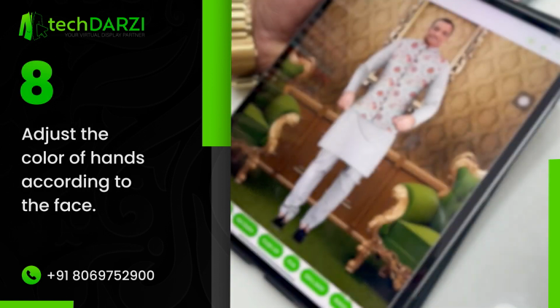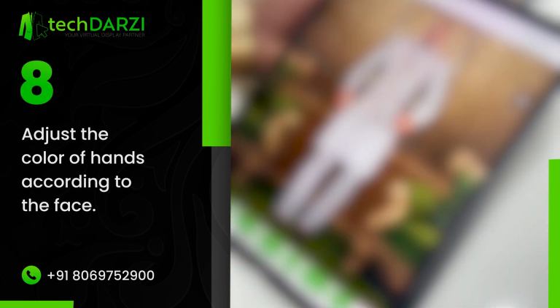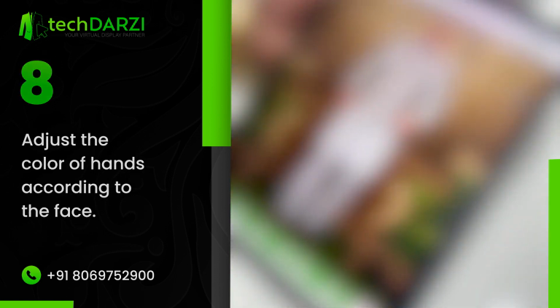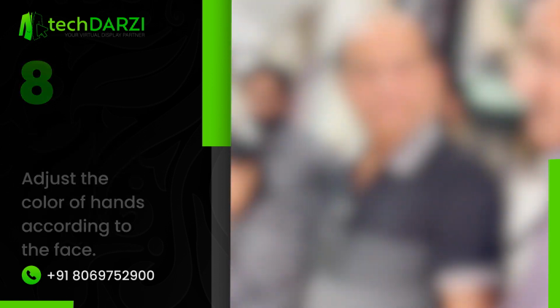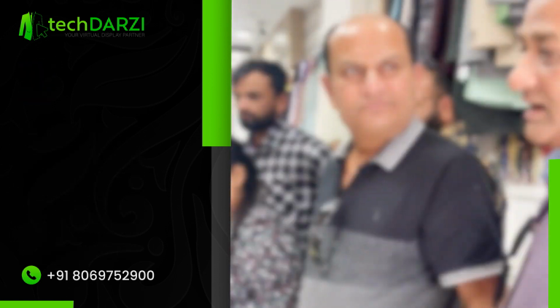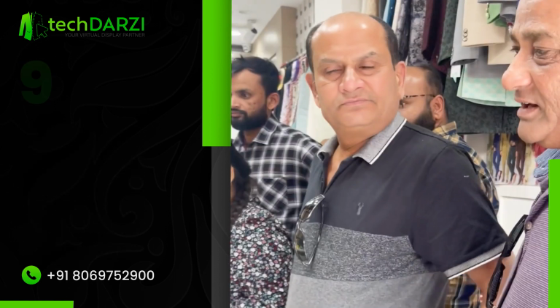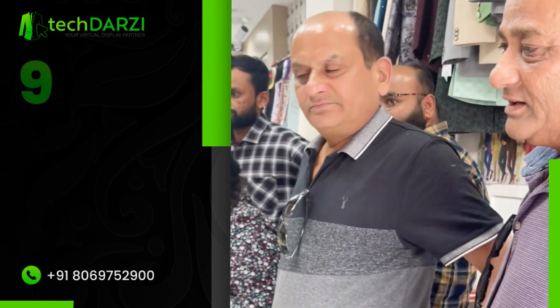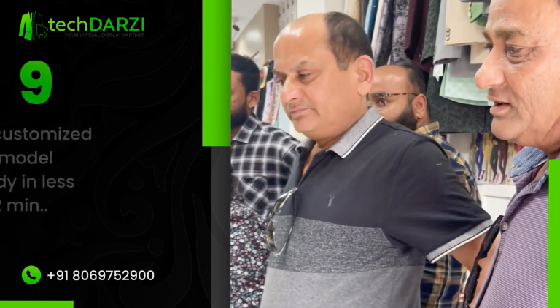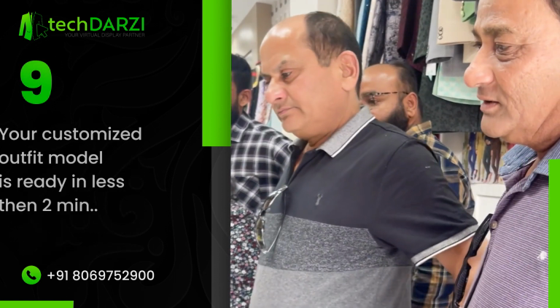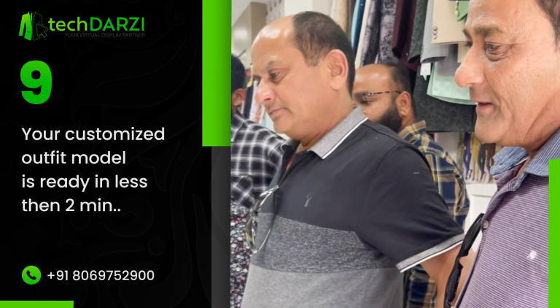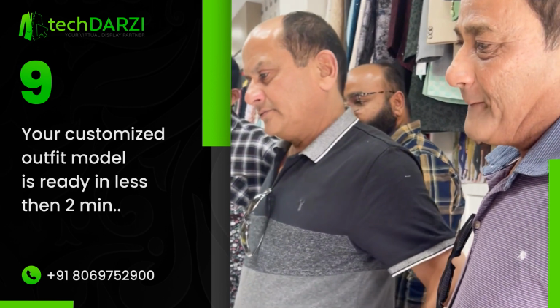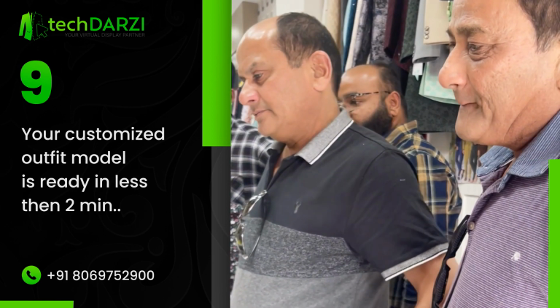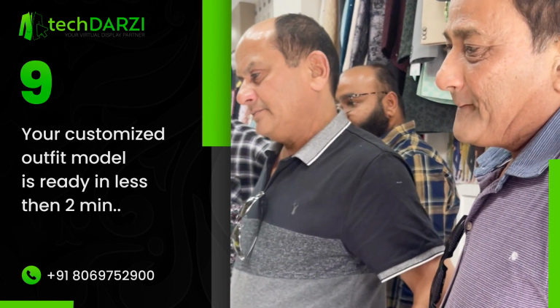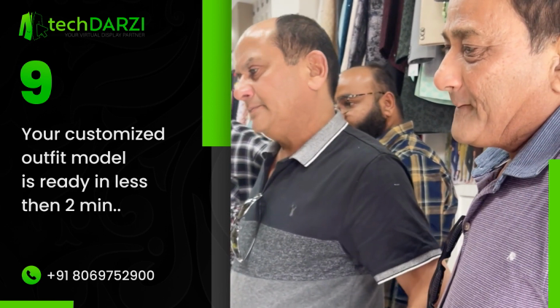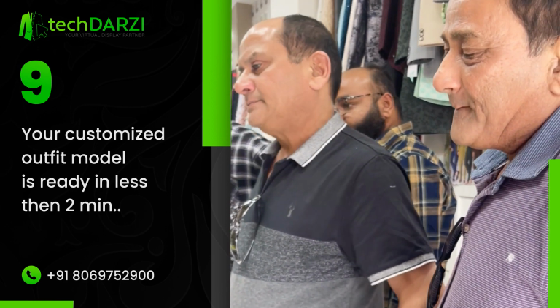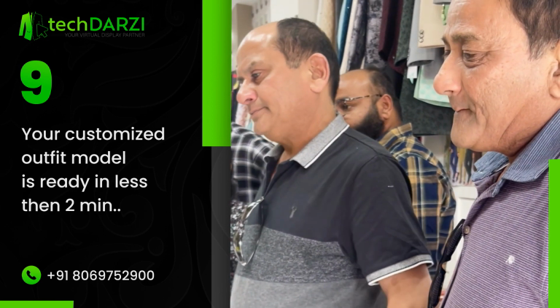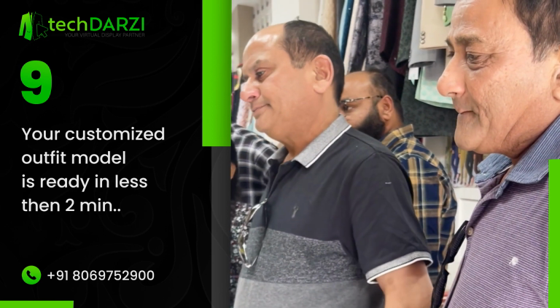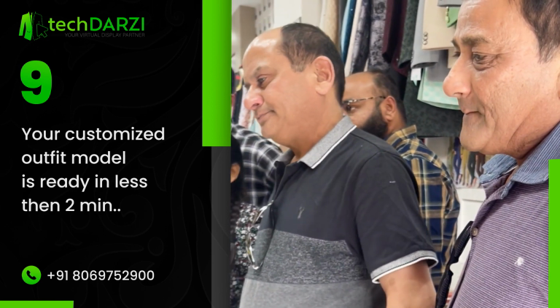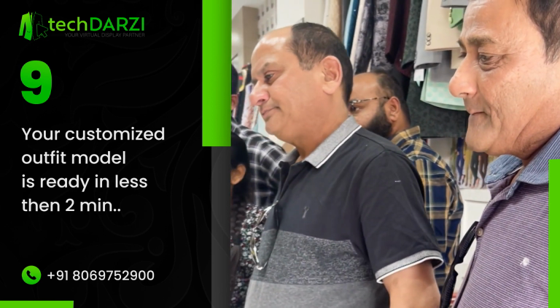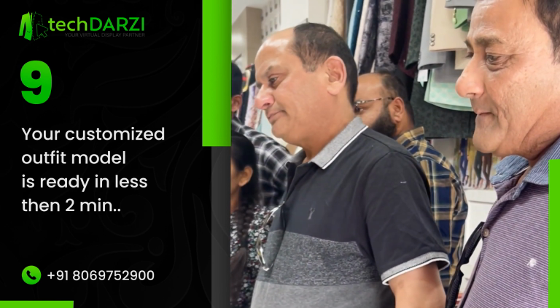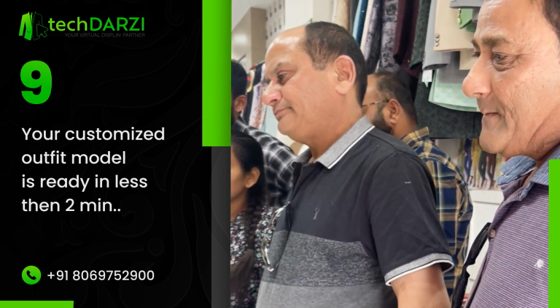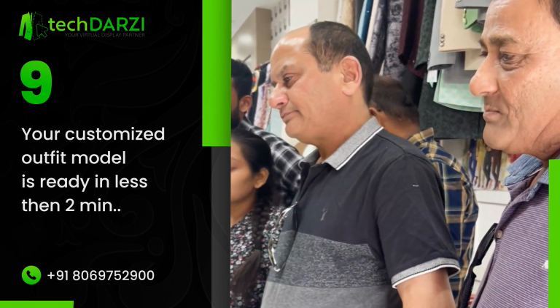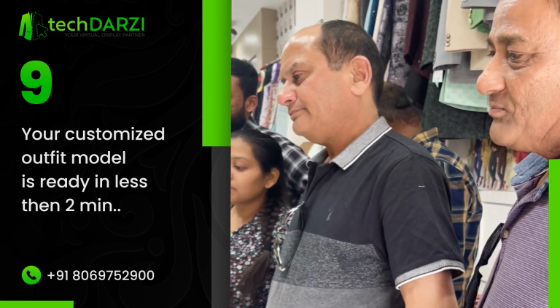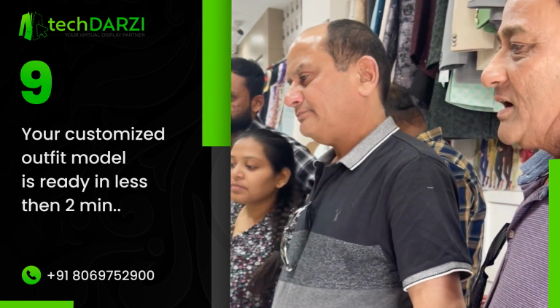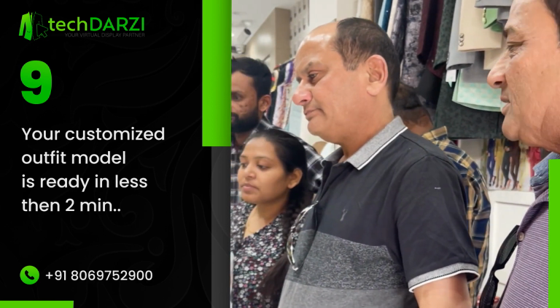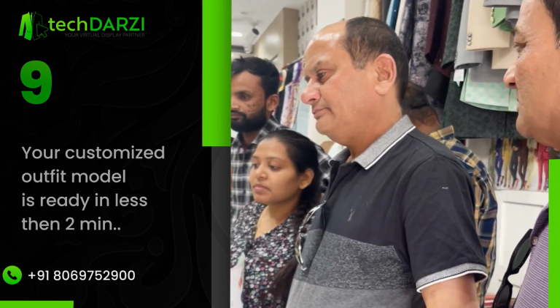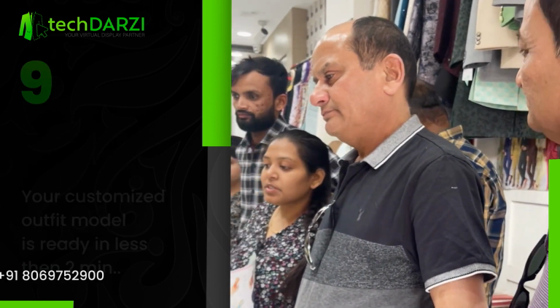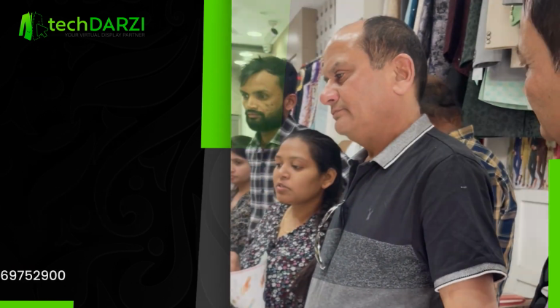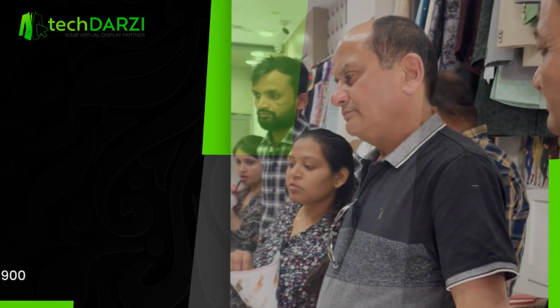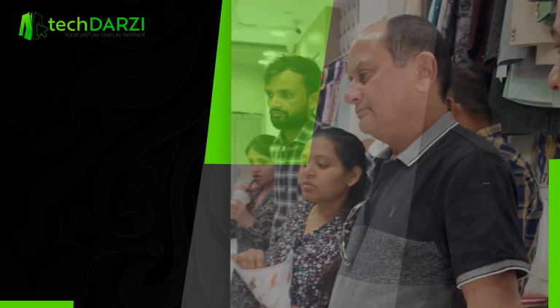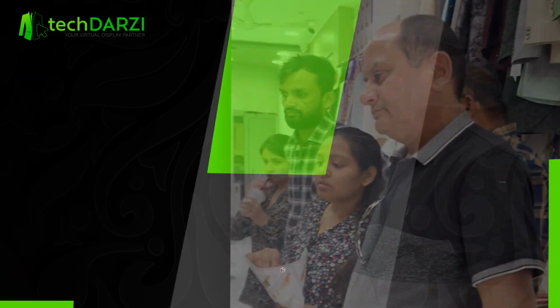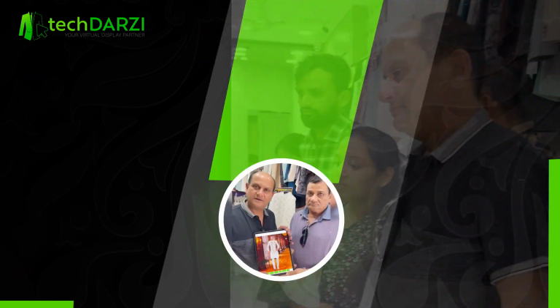Now you're done. Your customized outfit model is ready in less than 2 minutes.